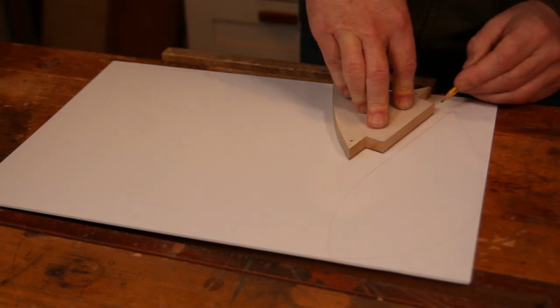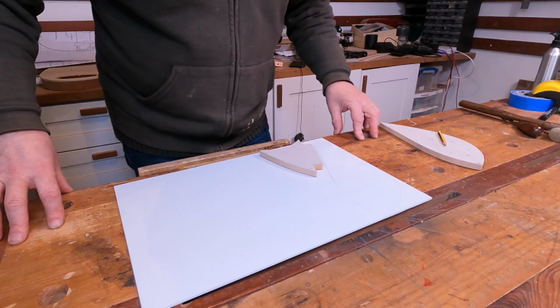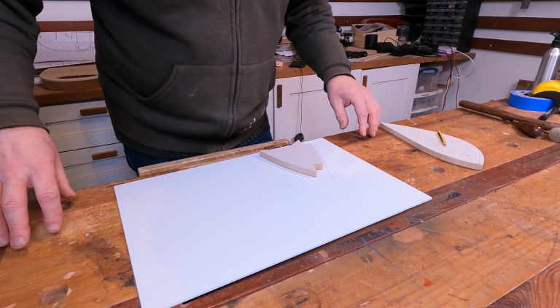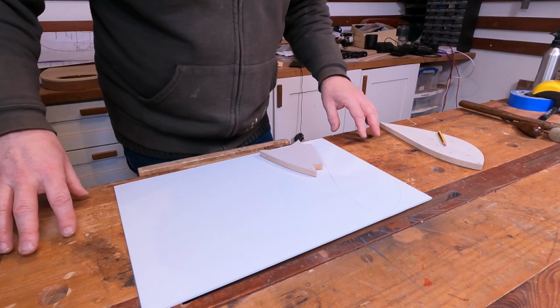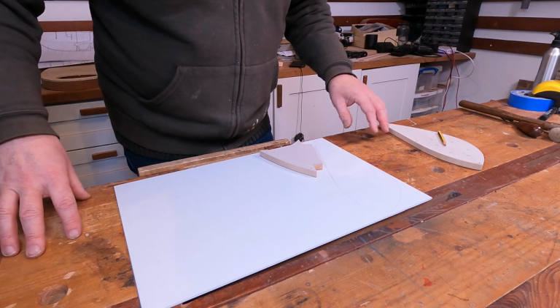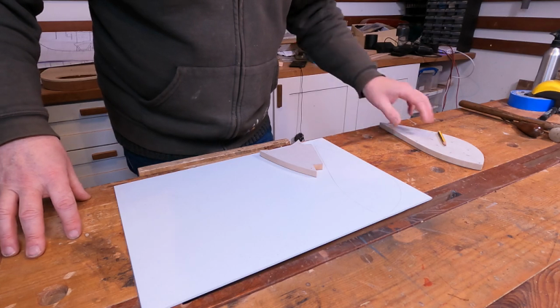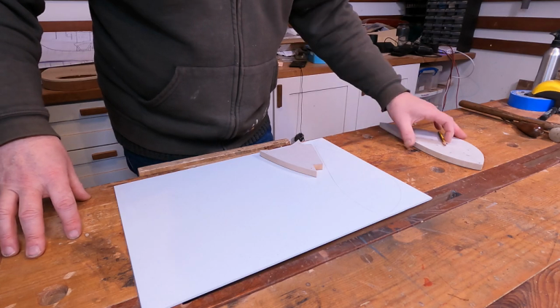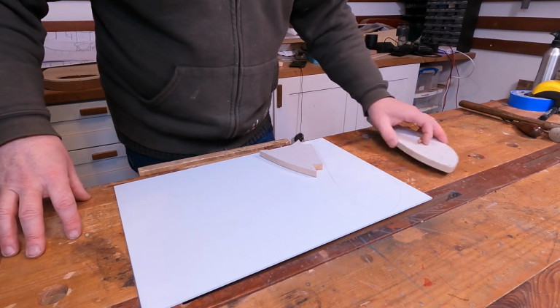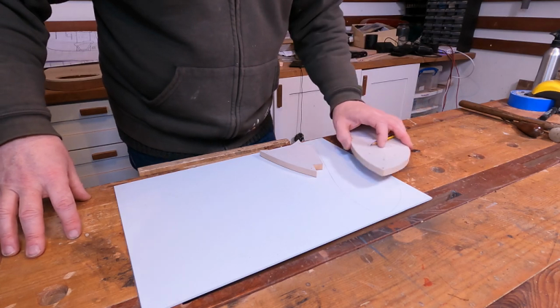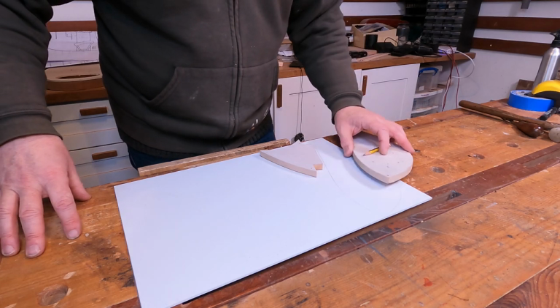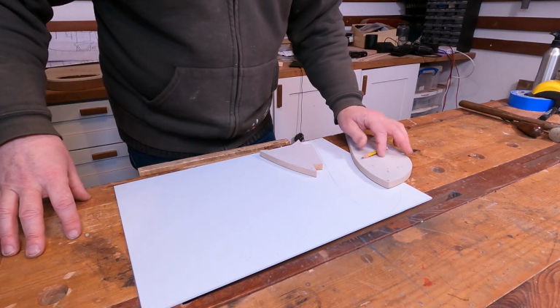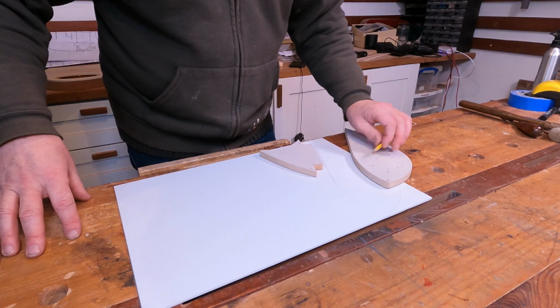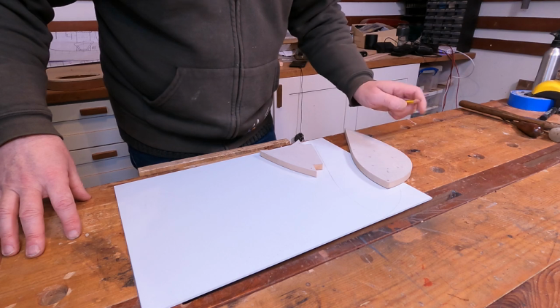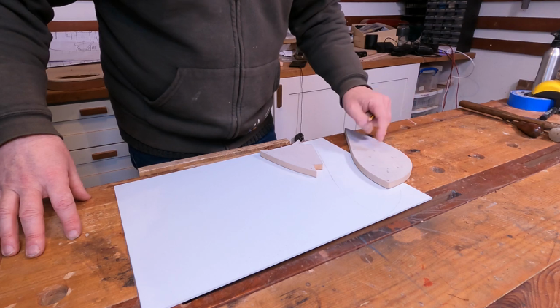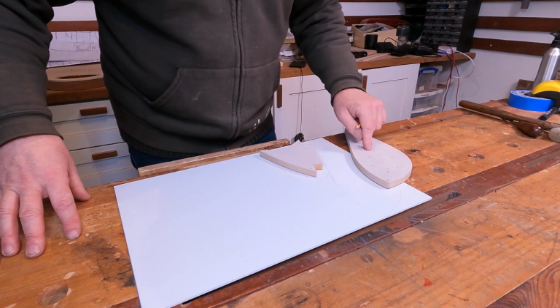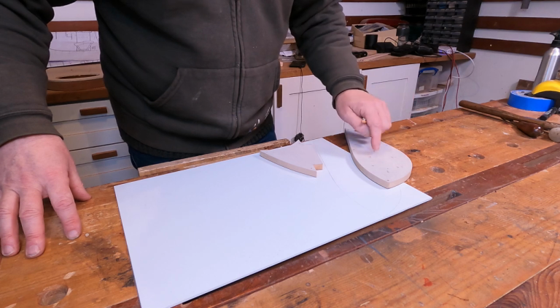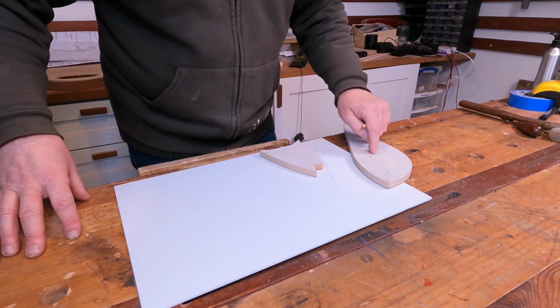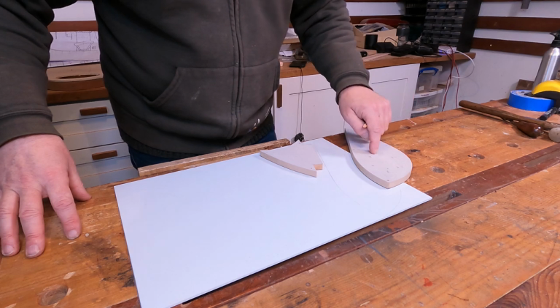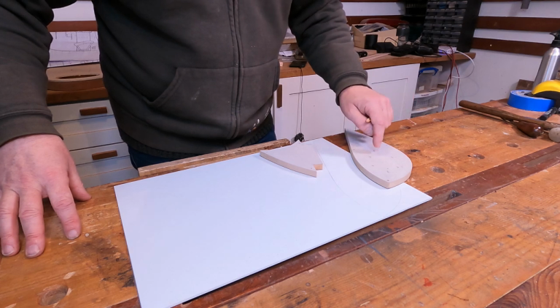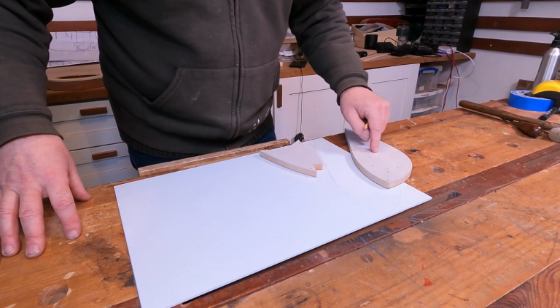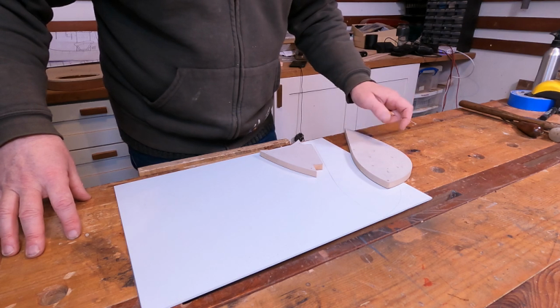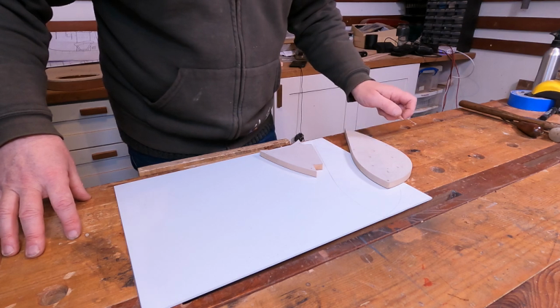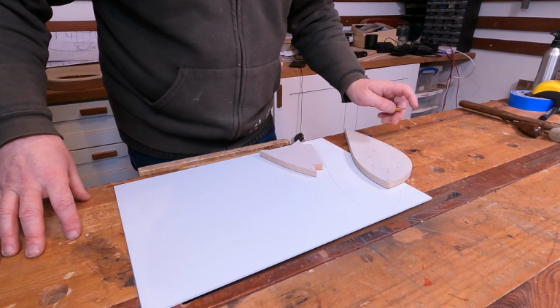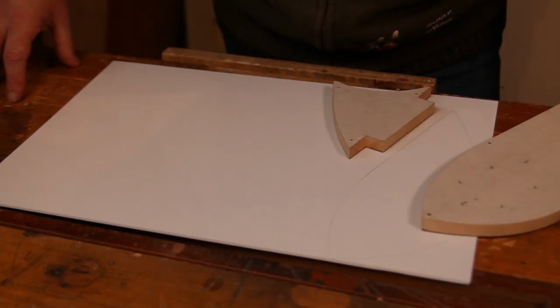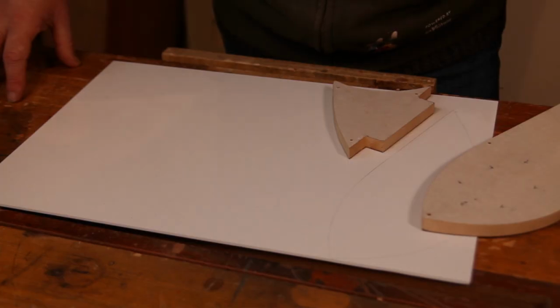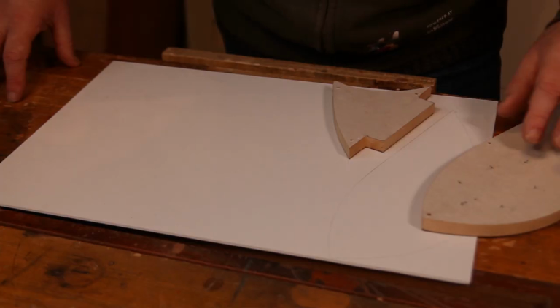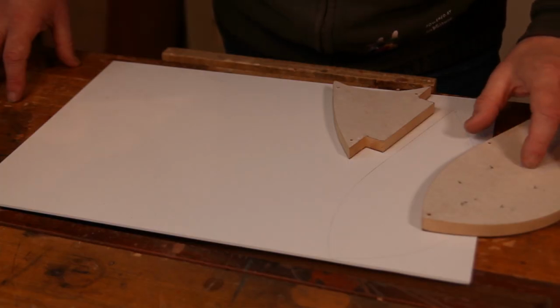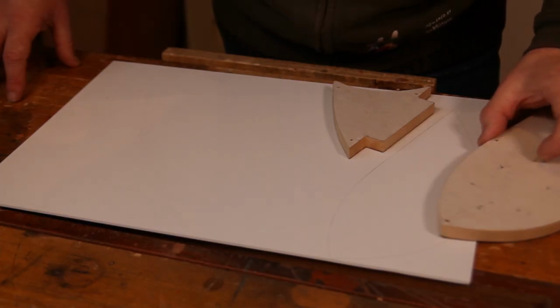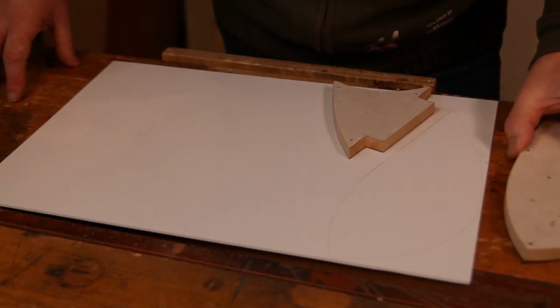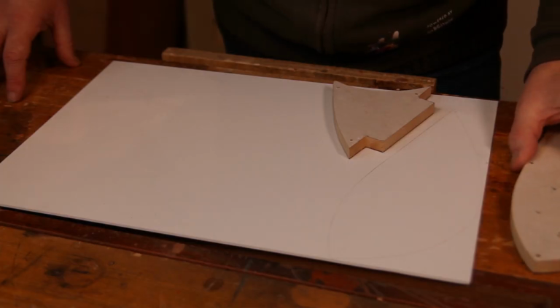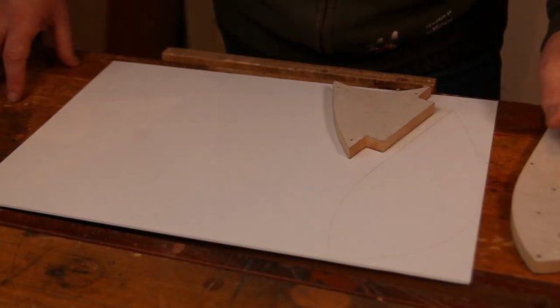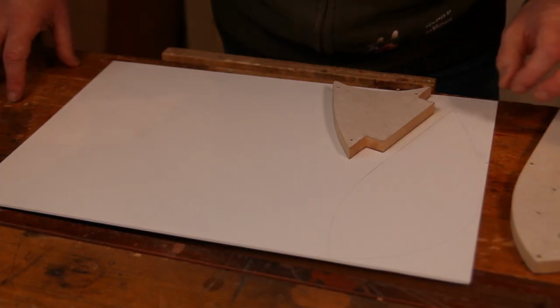Then it's a case of mounting them more firmly with some superglue and masking tape to these templates and getting them routed to their final shape.